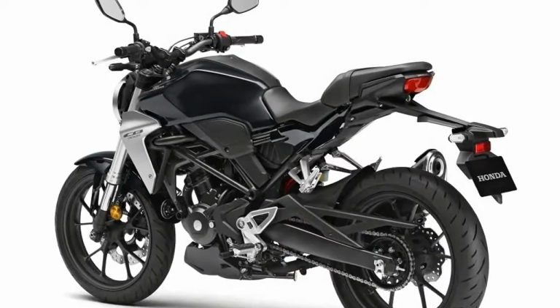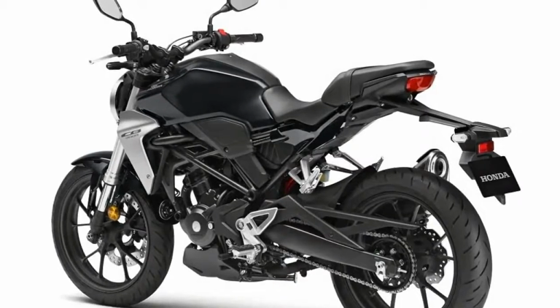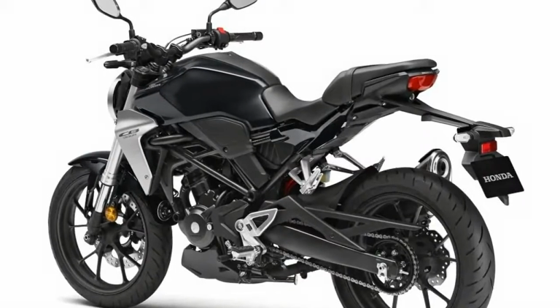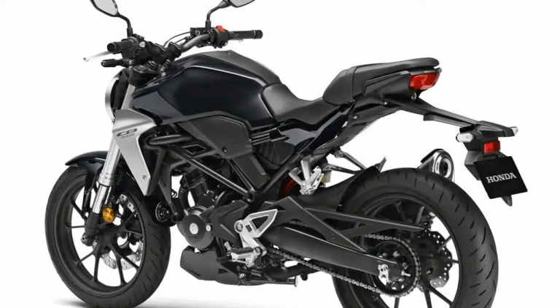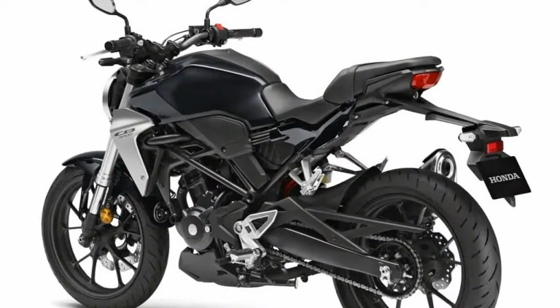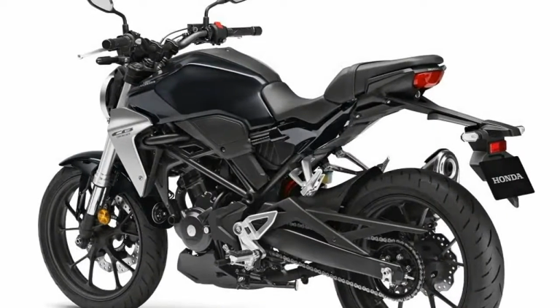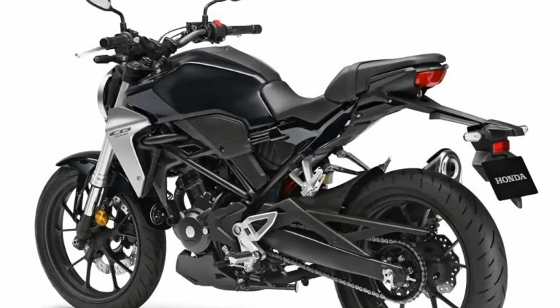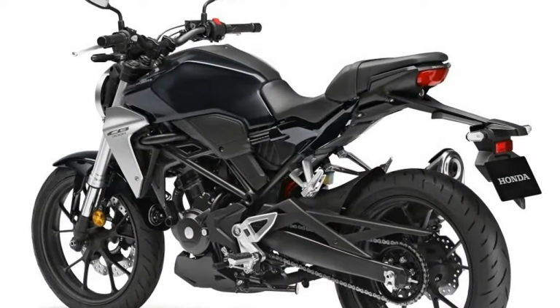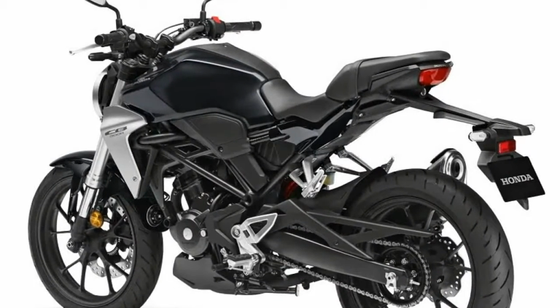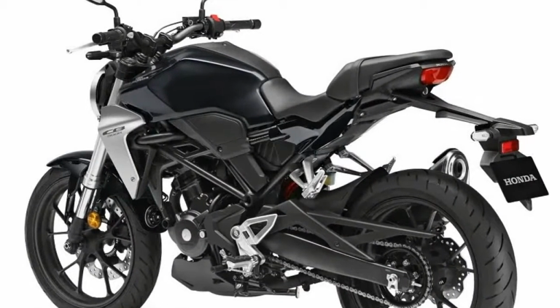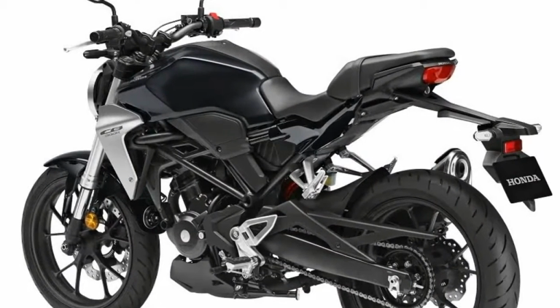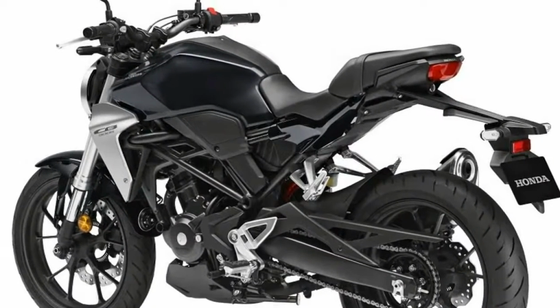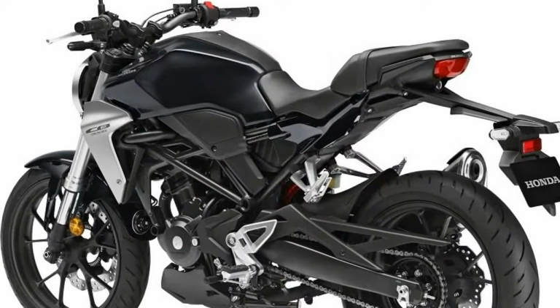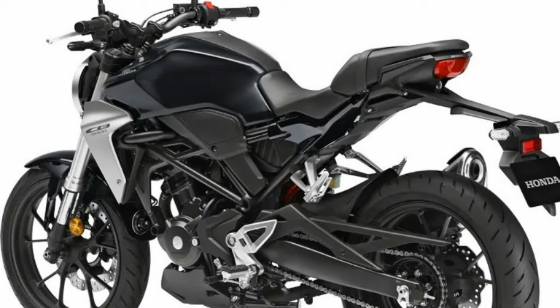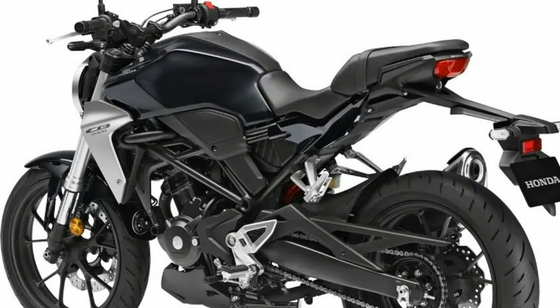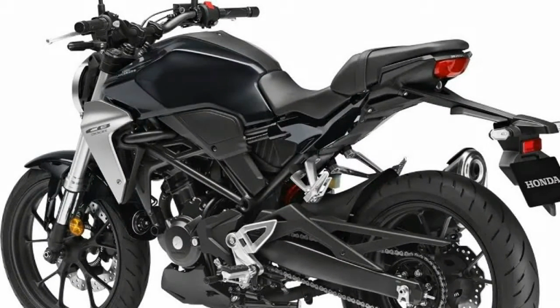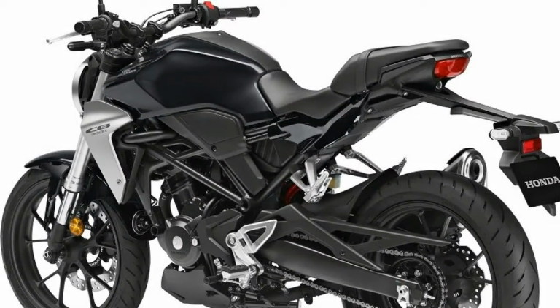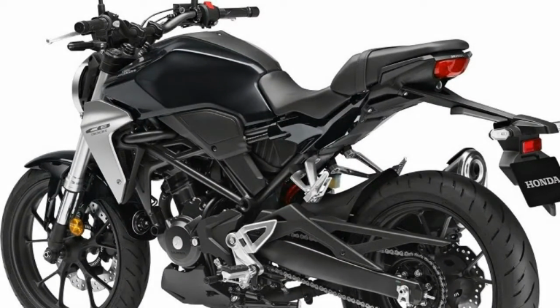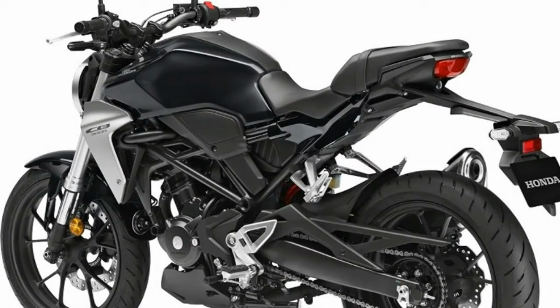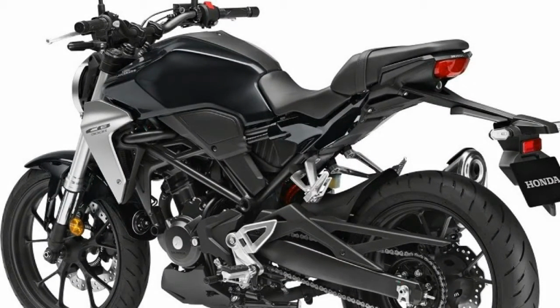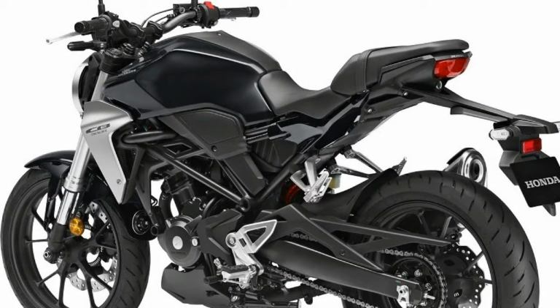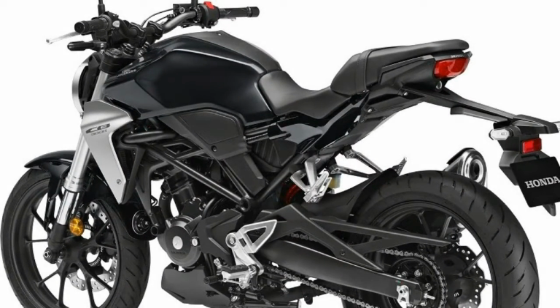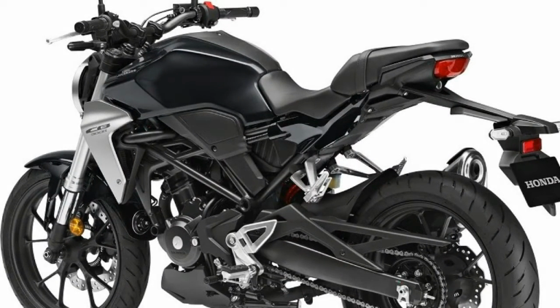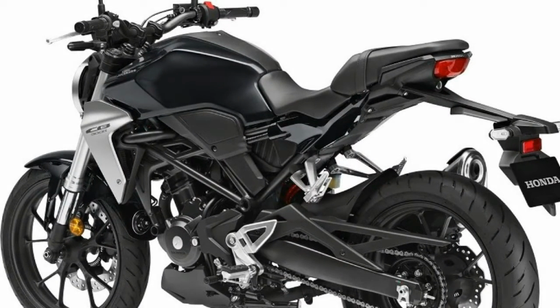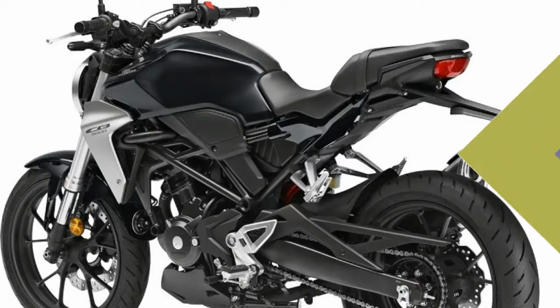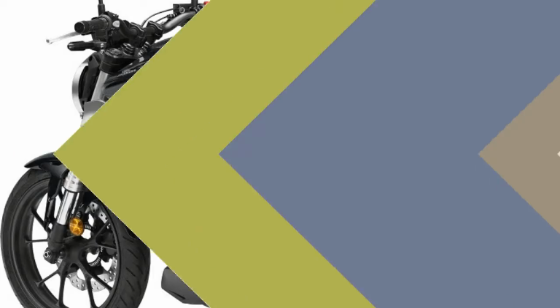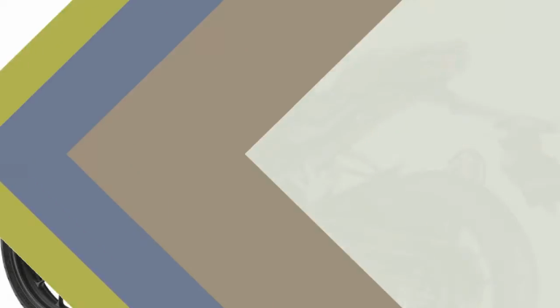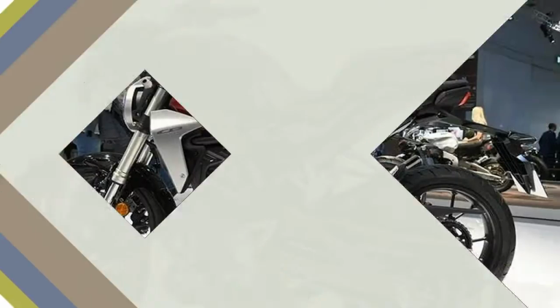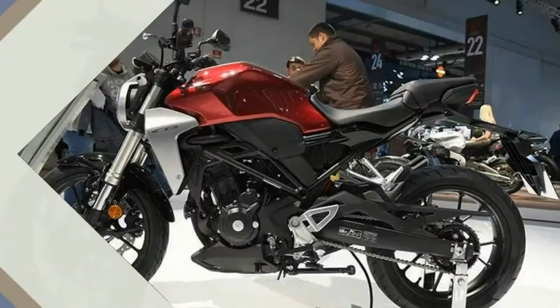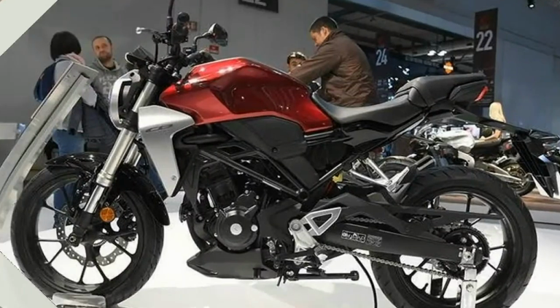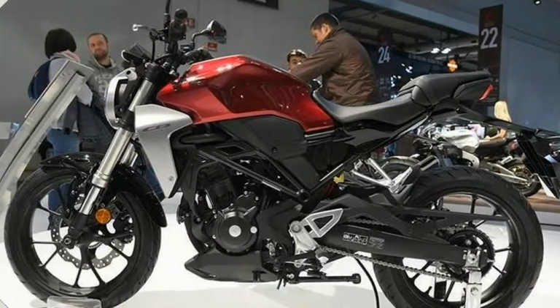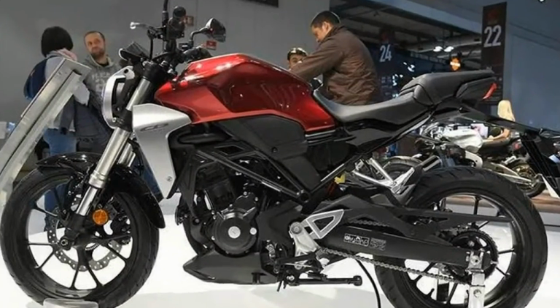The small Honda street fighters pick up this theme with their creased tanks, round headlights, and sharp lines.